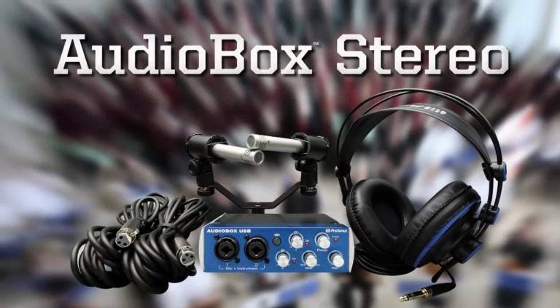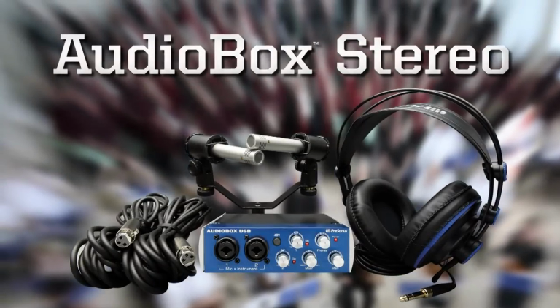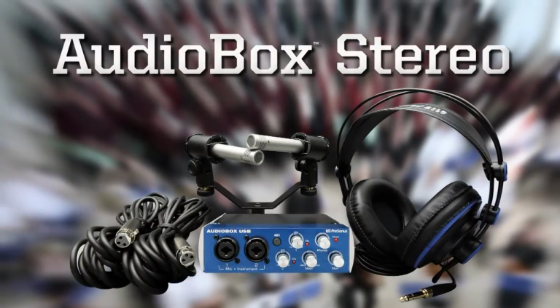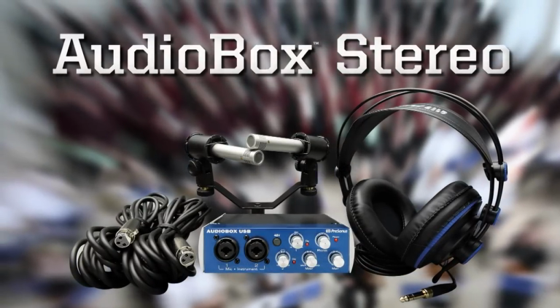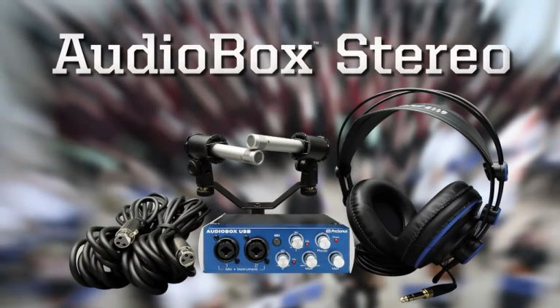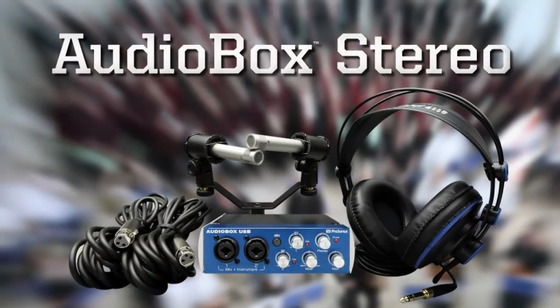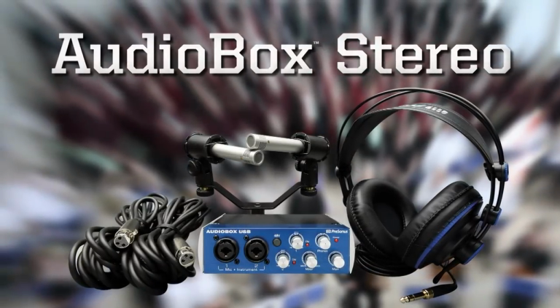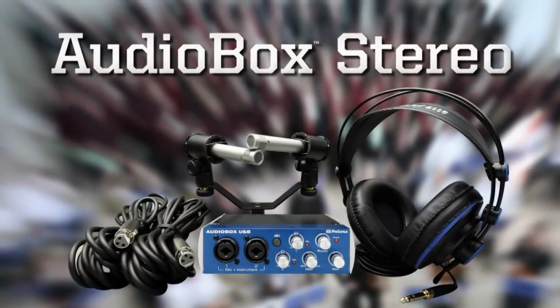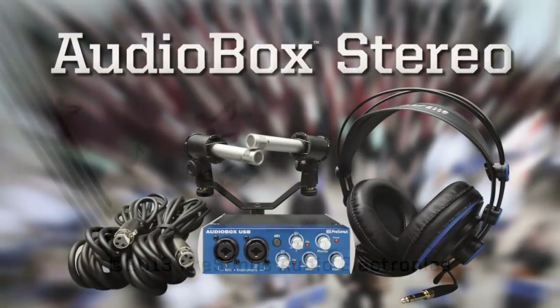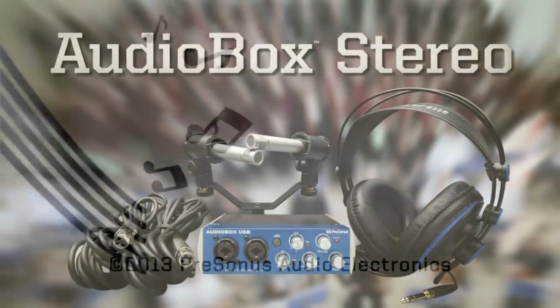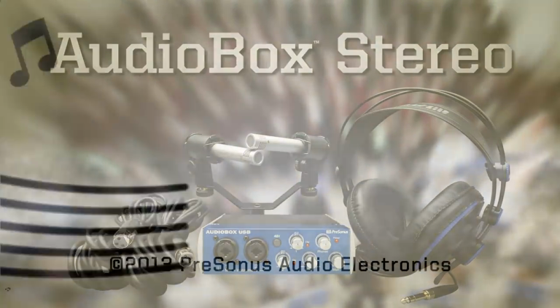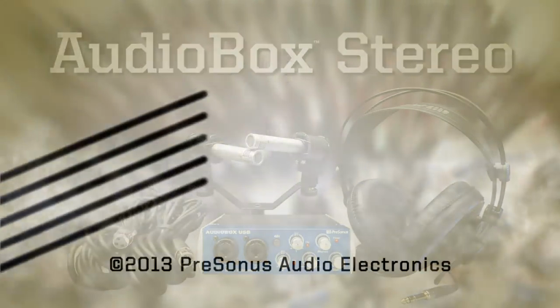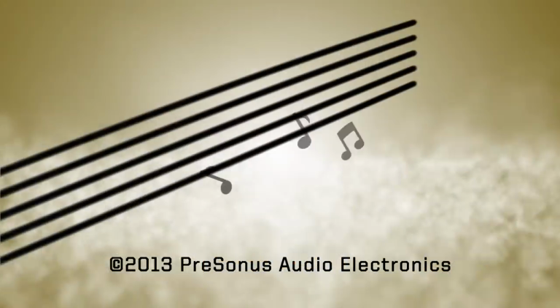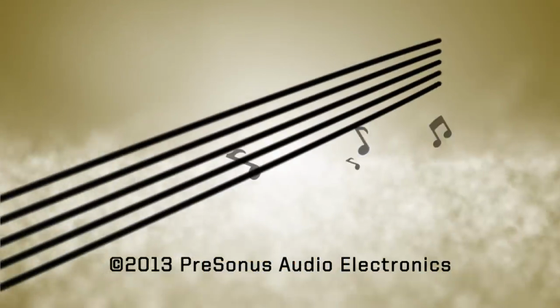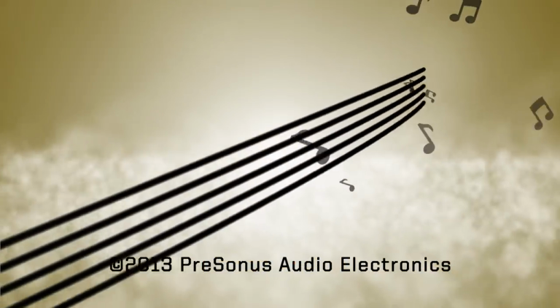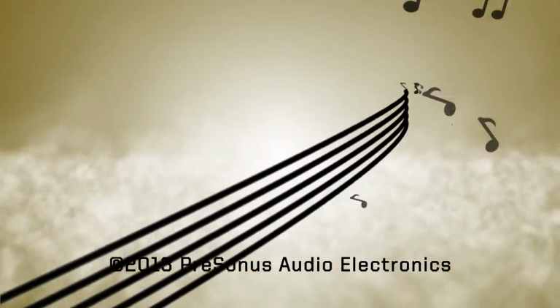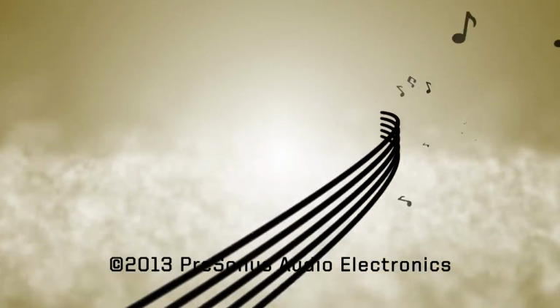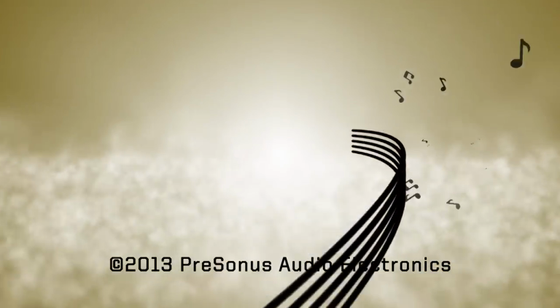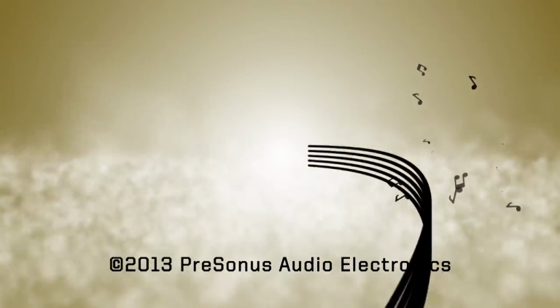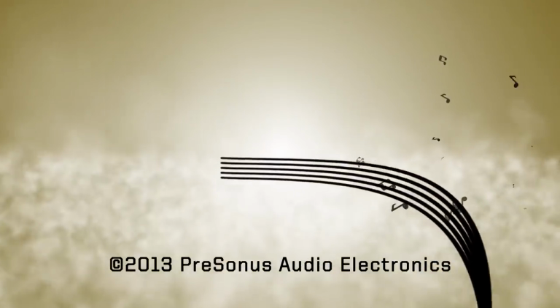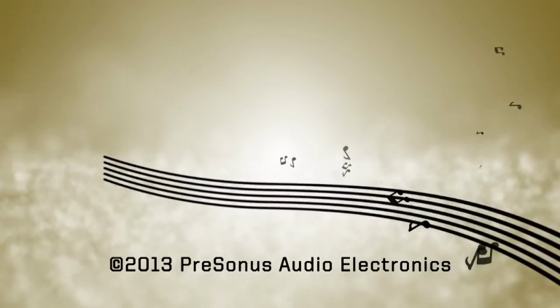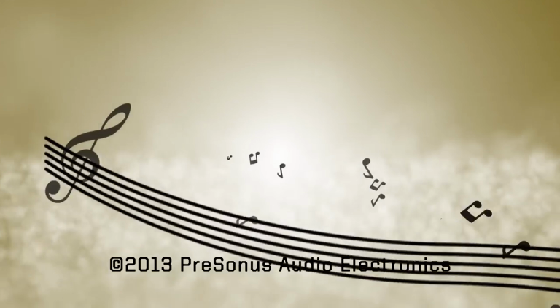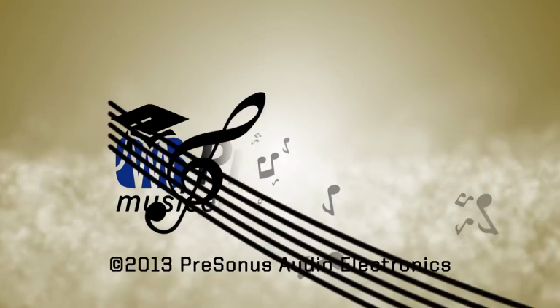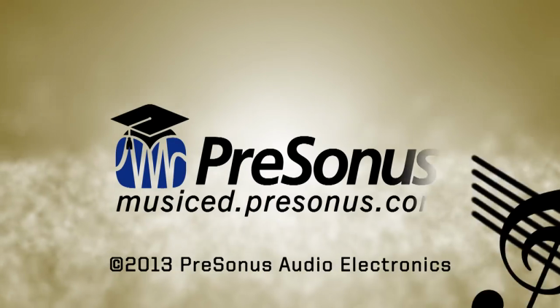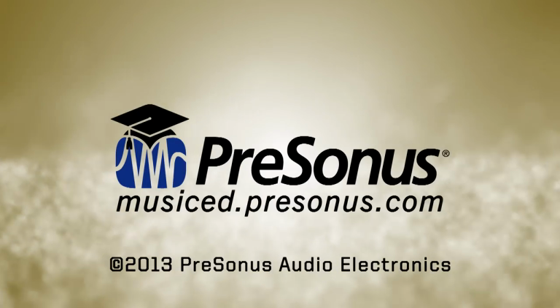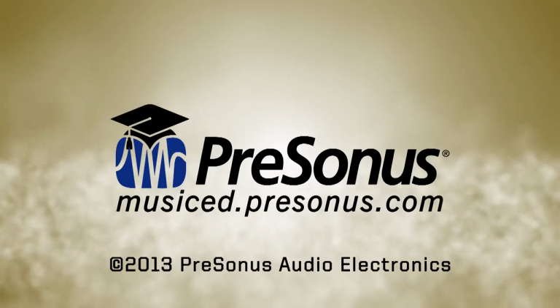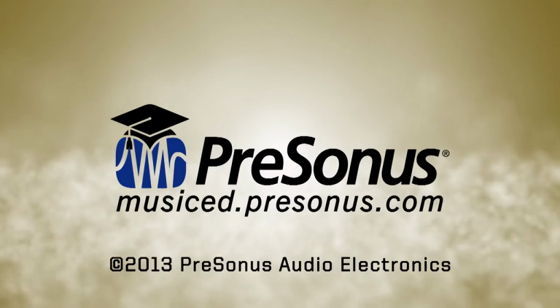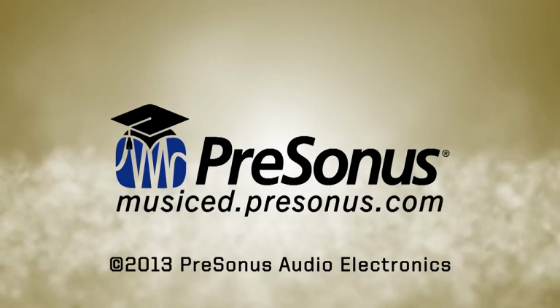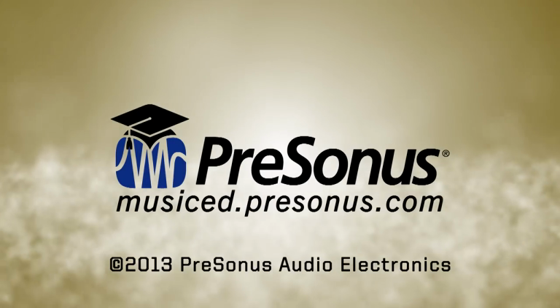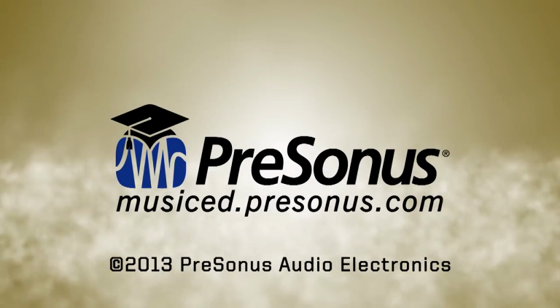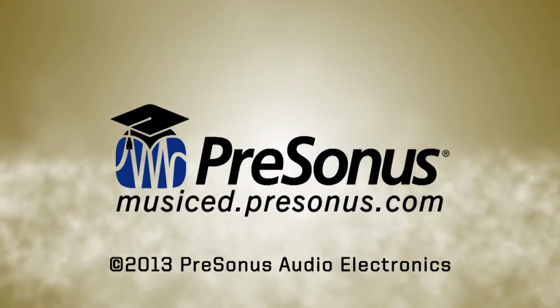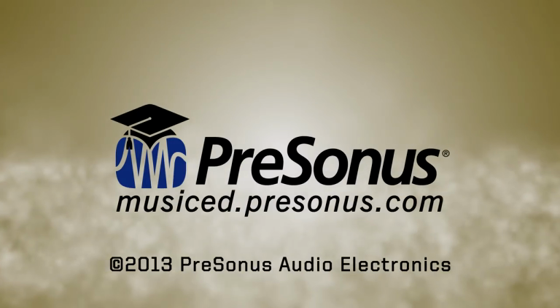For more information on using our other PreSonus education solutions, please visit musiced.presonus.com.